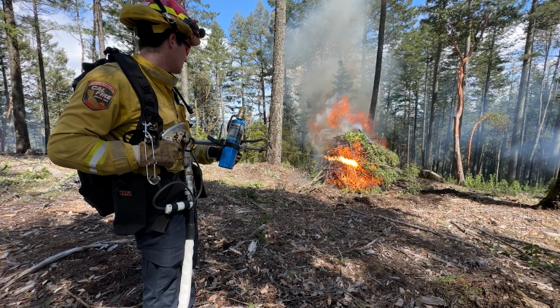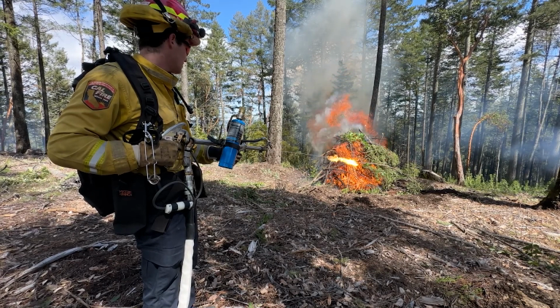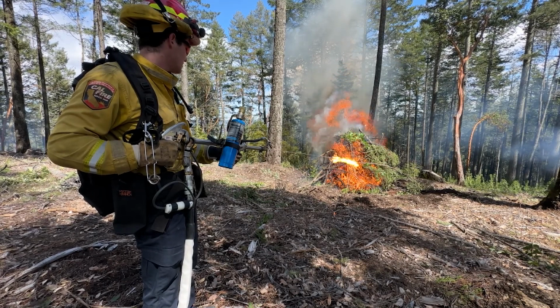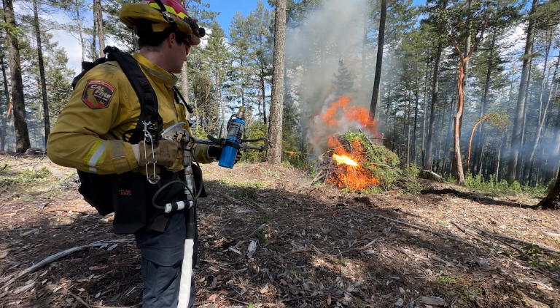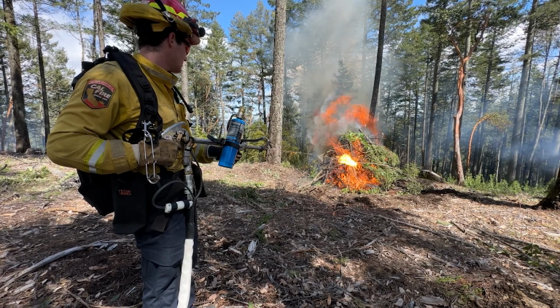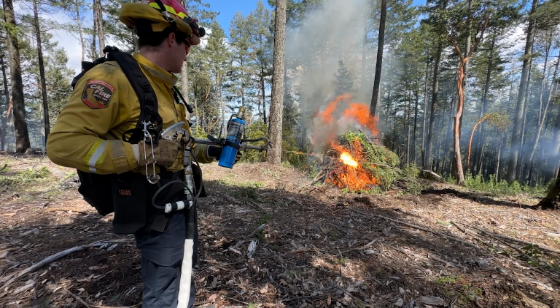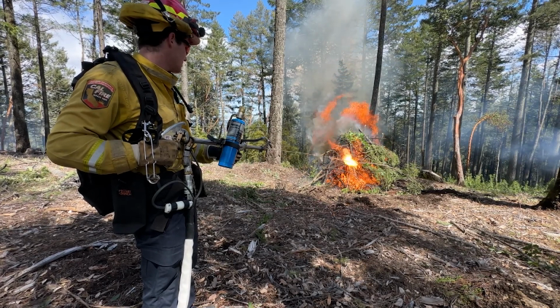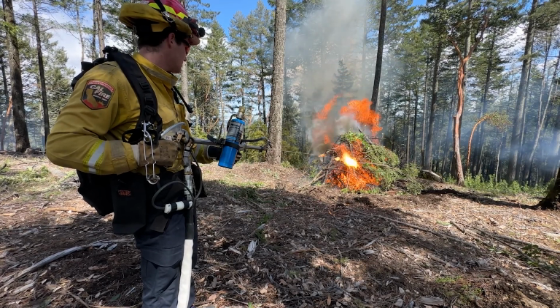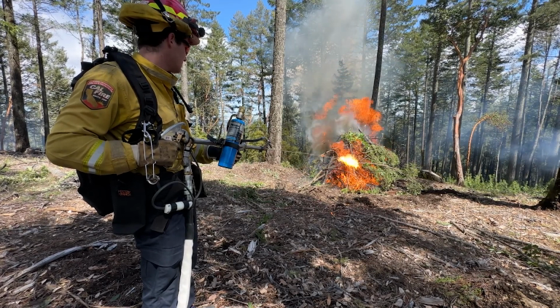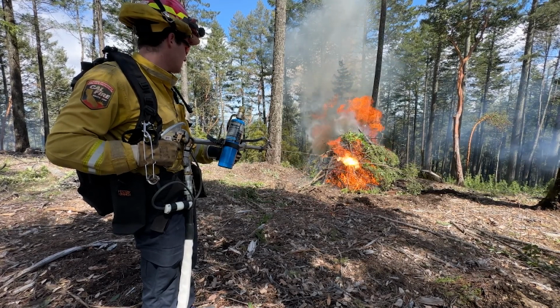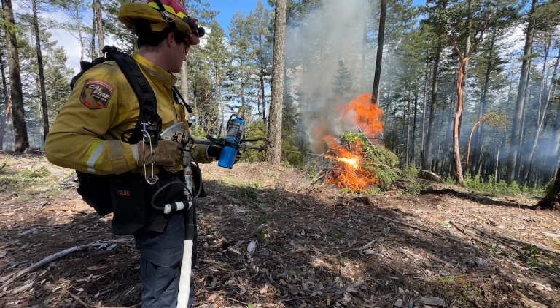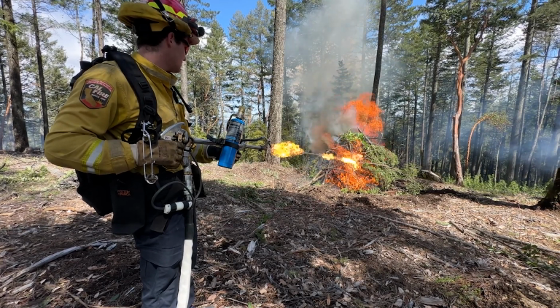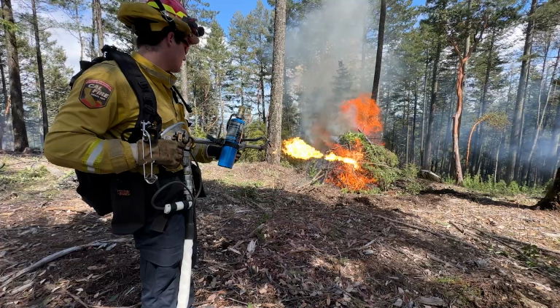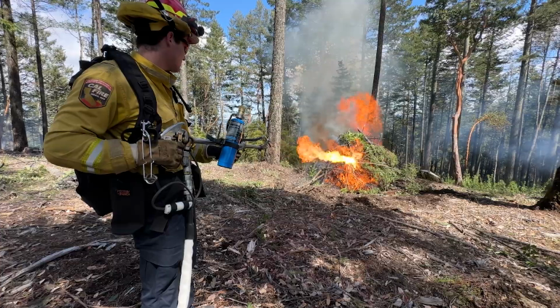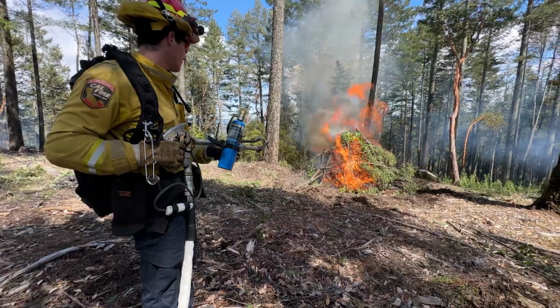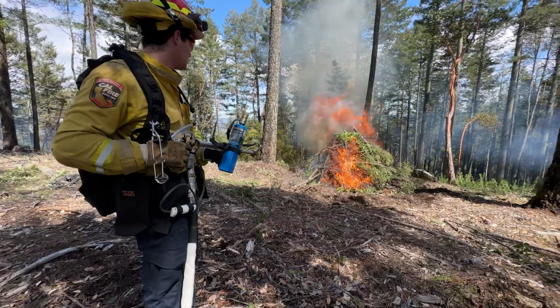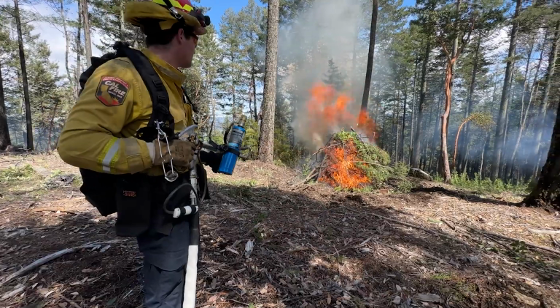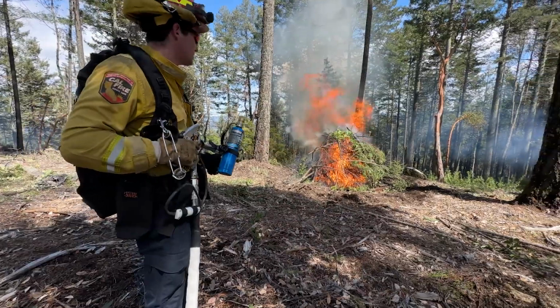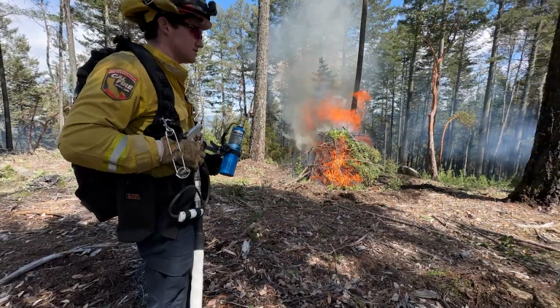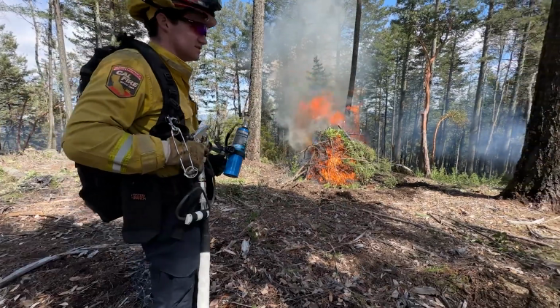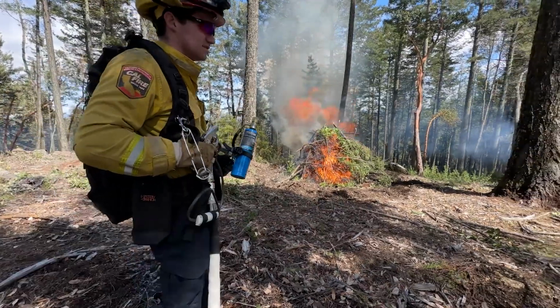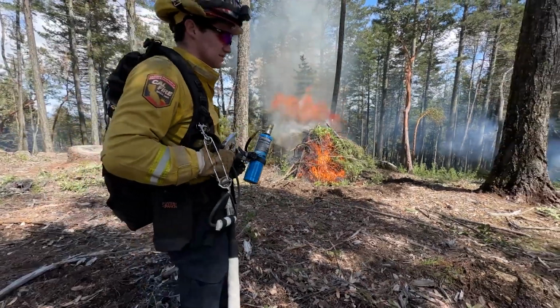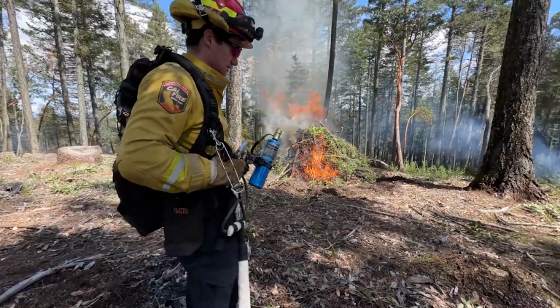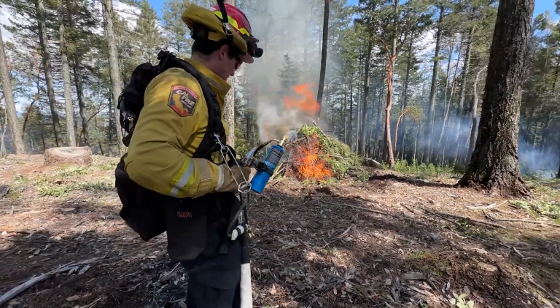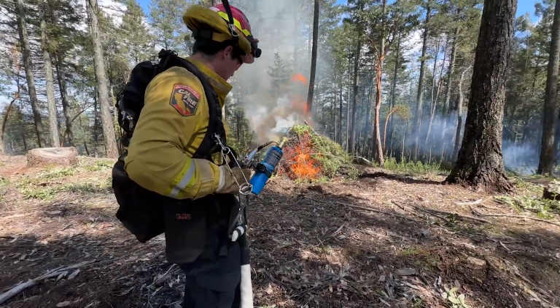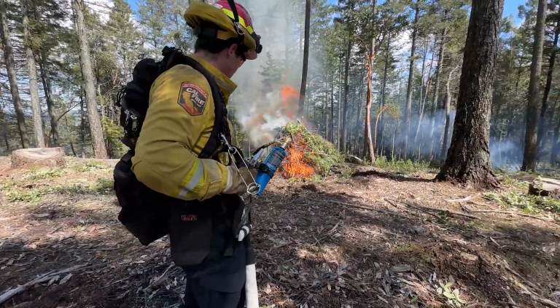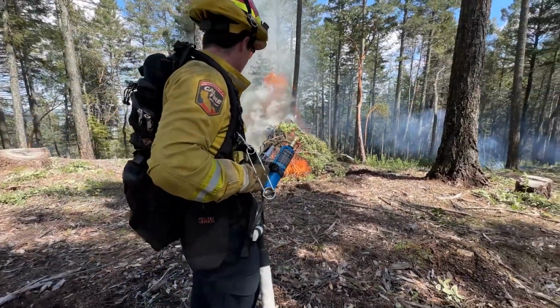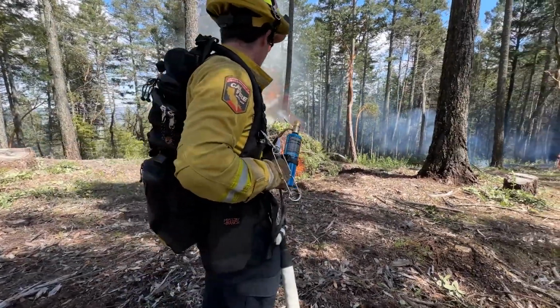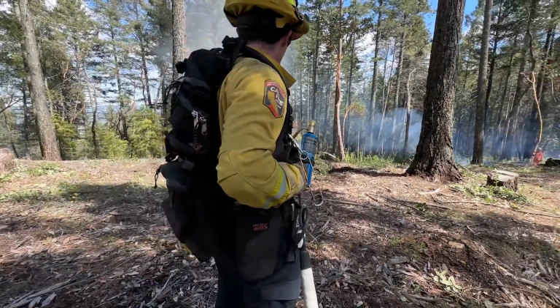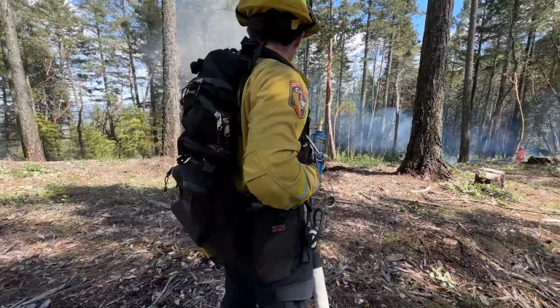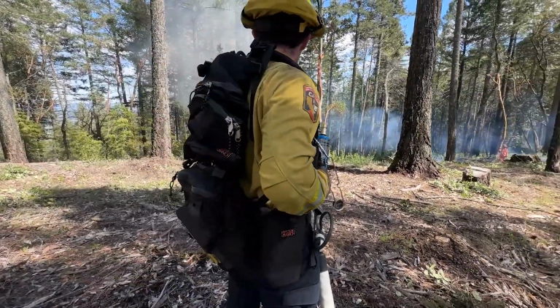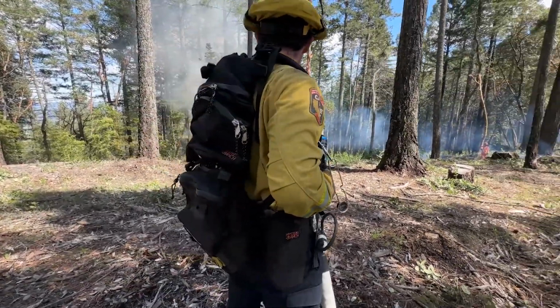It's just another tool that we have in our toolbox, and we like to get out and practice with it, get familiar with it, and show people what it is.